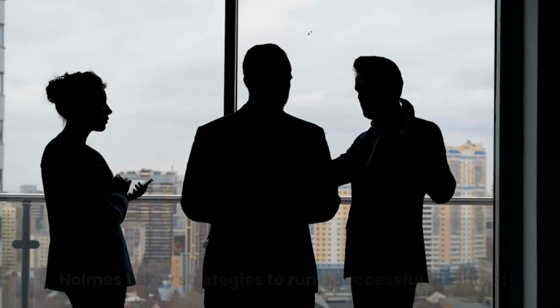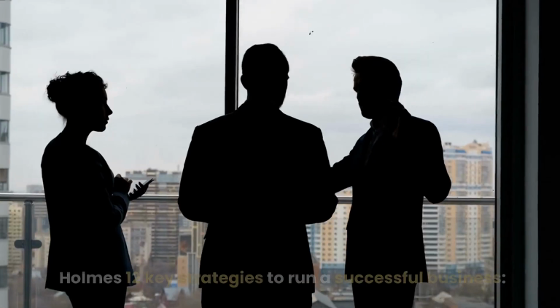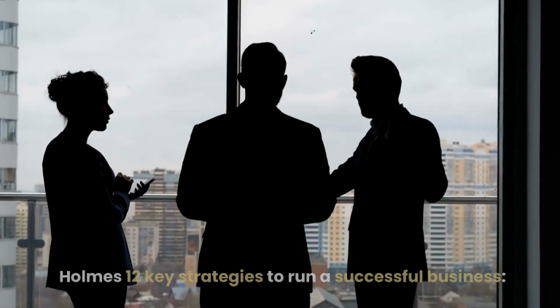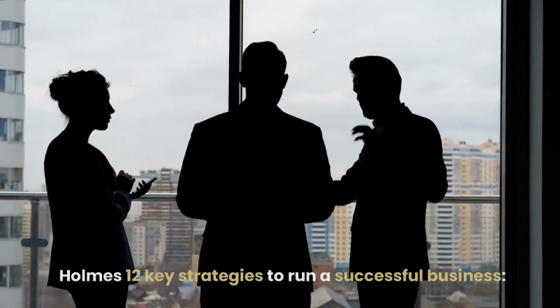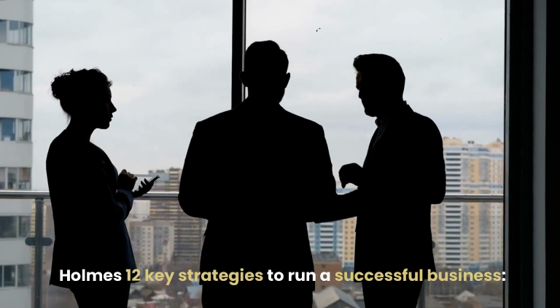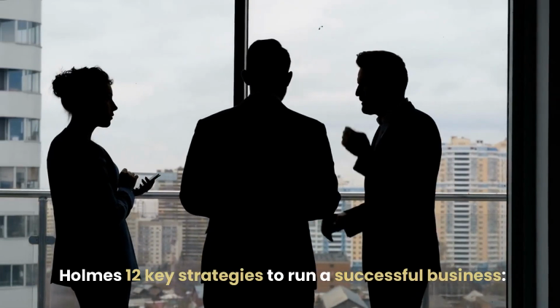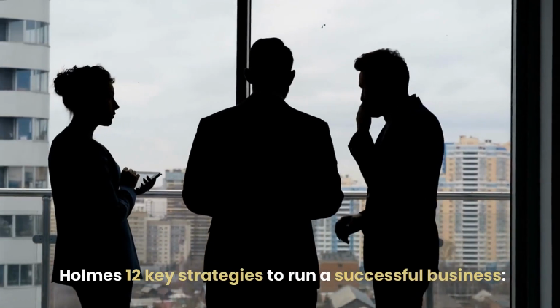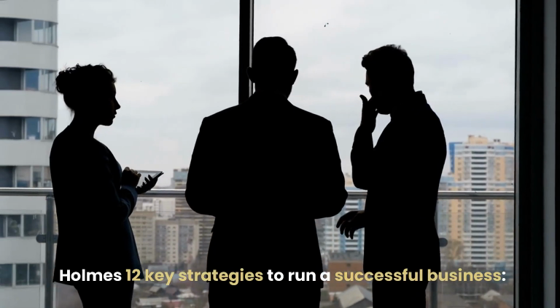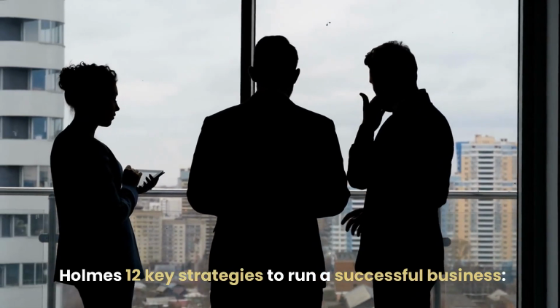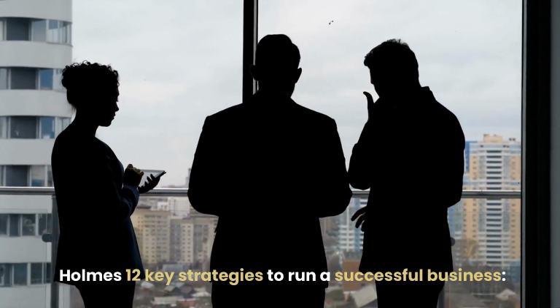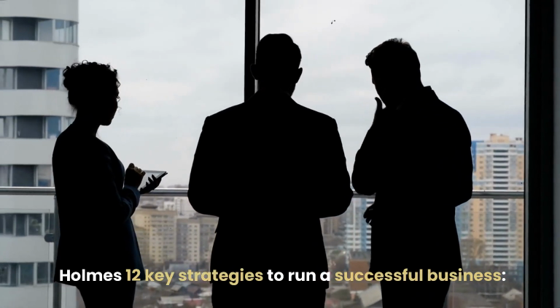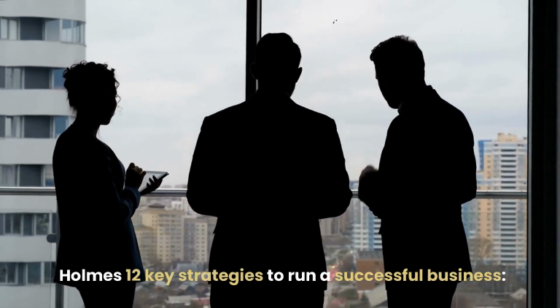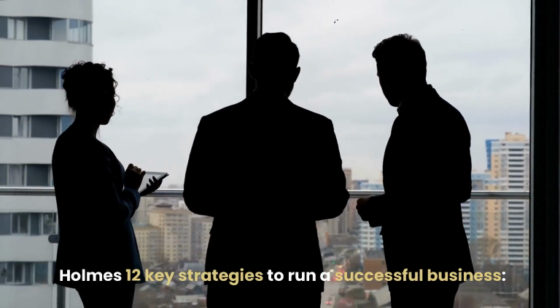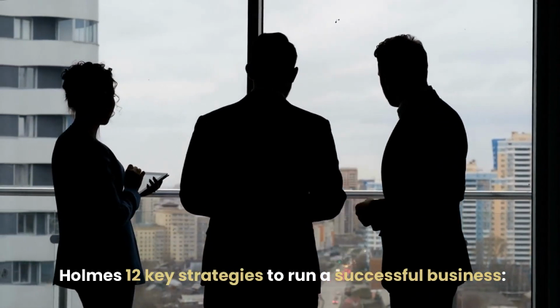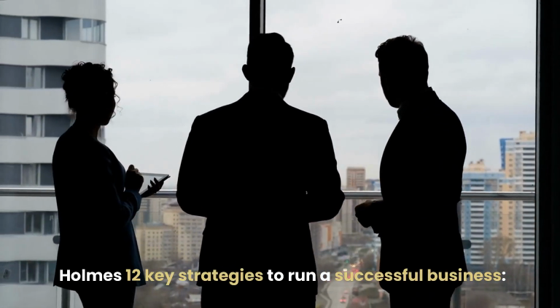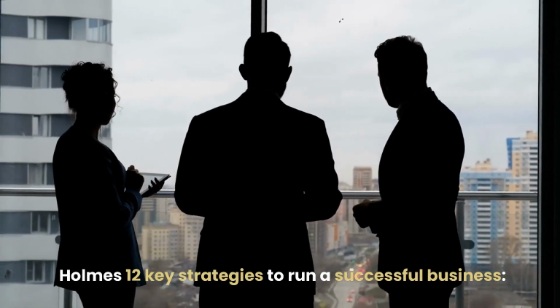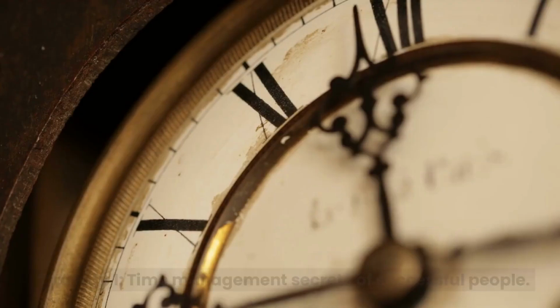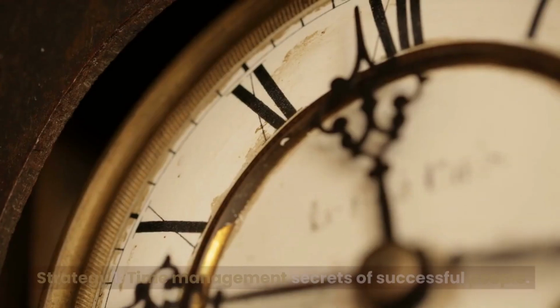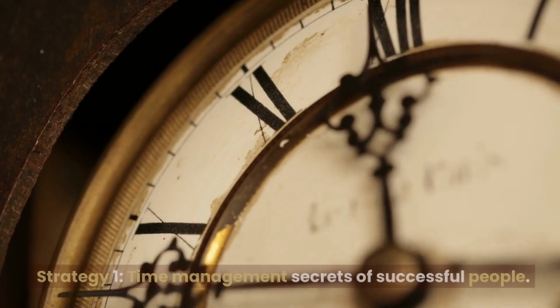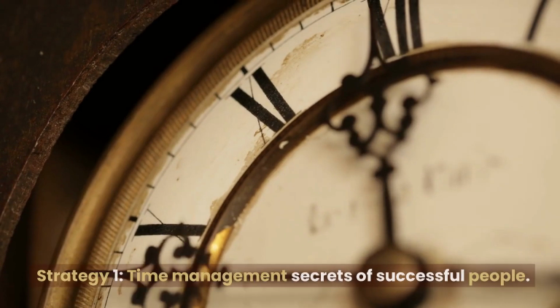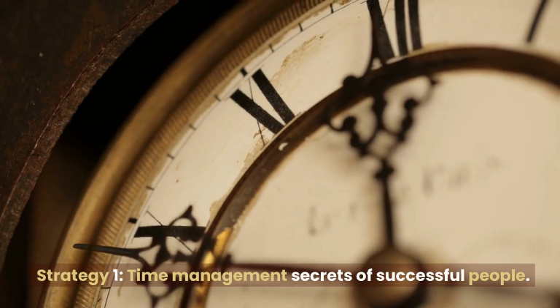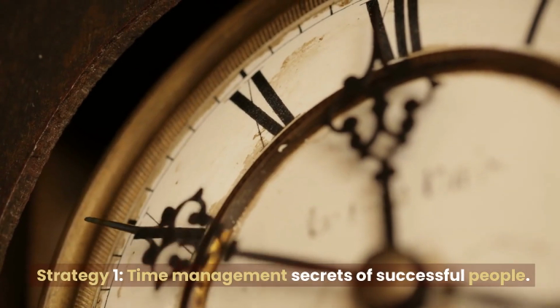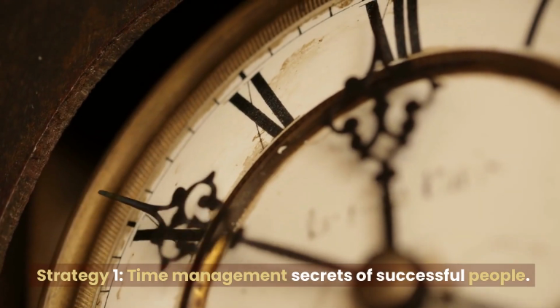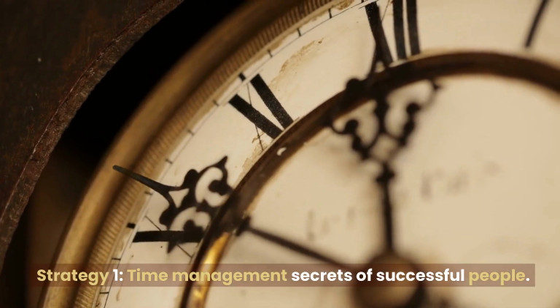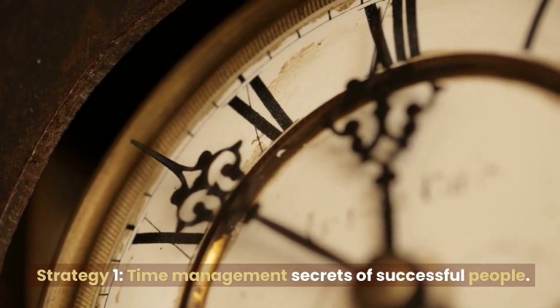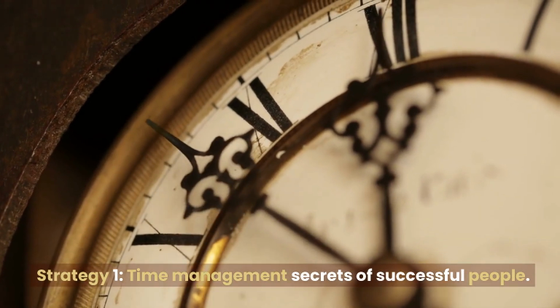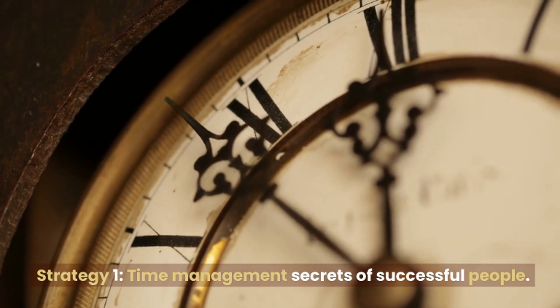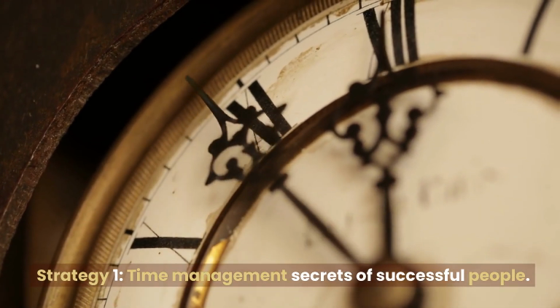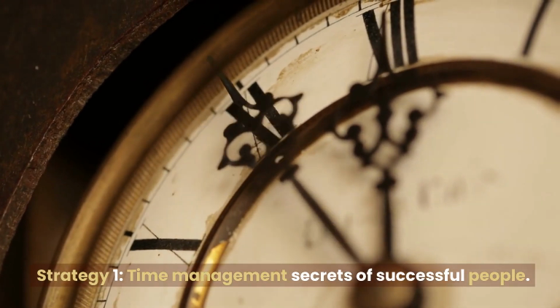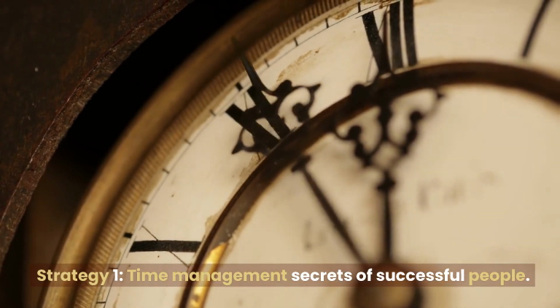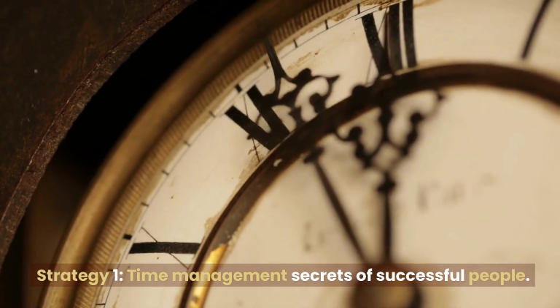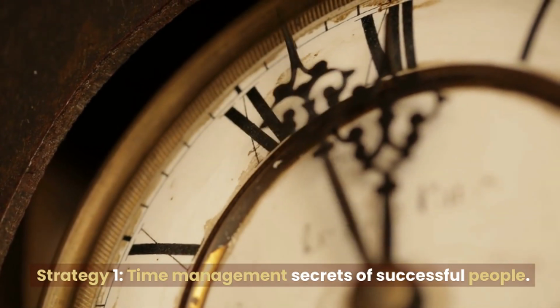Holmes' 12 Key Strategies to Run a Successful Business. Strategy 1: Time Management Secrets of Successful People.